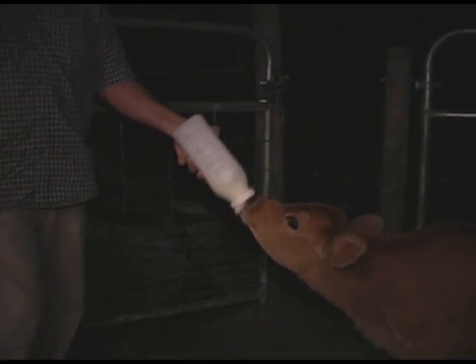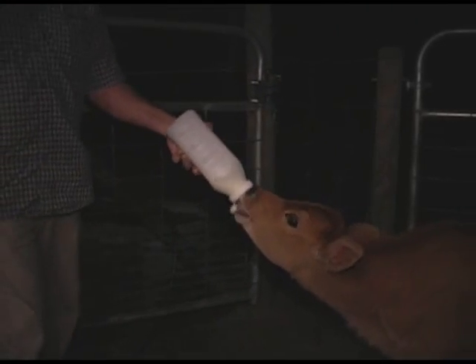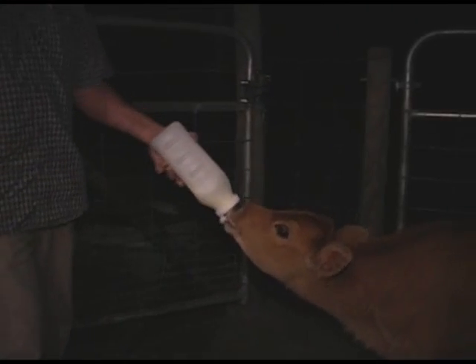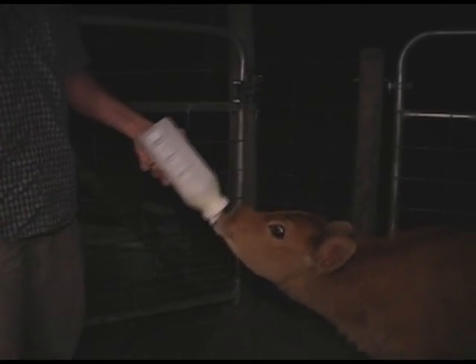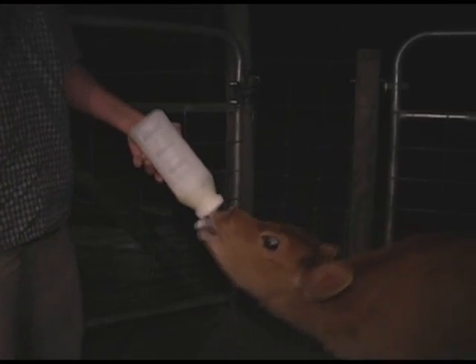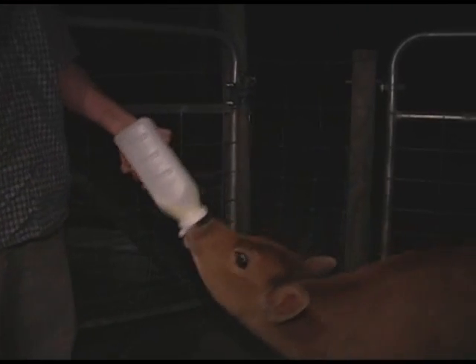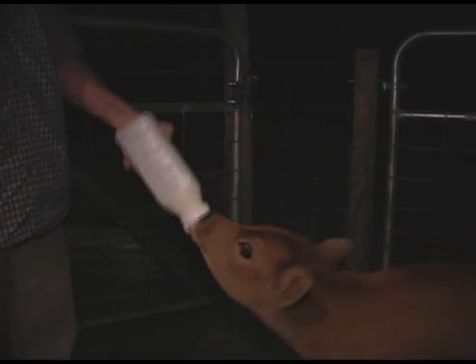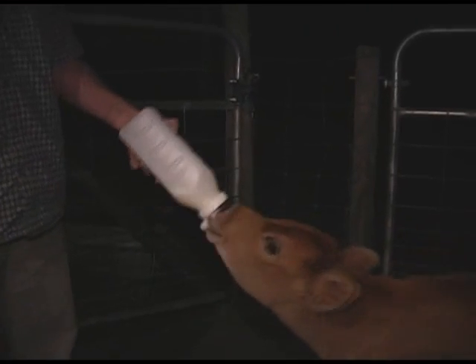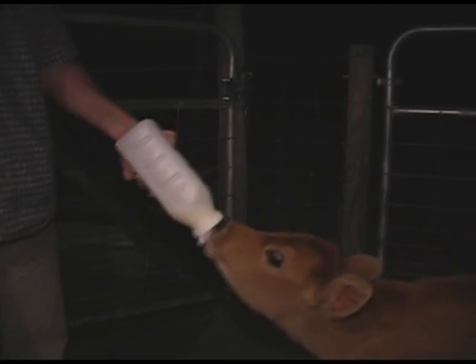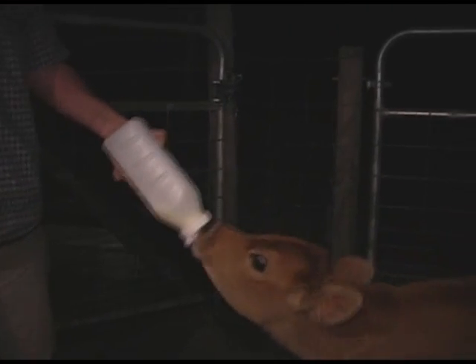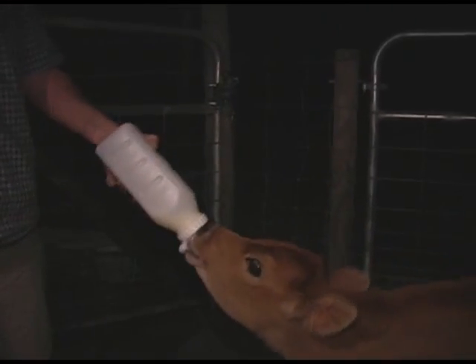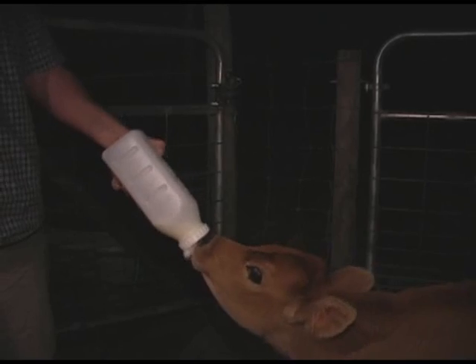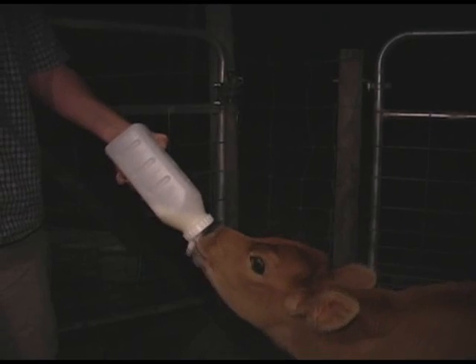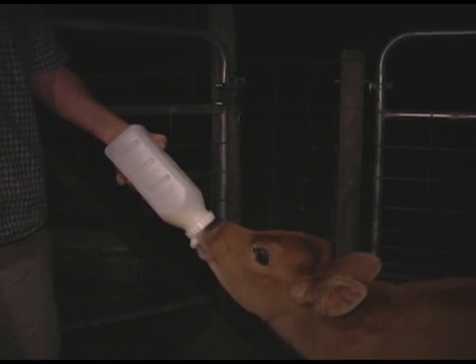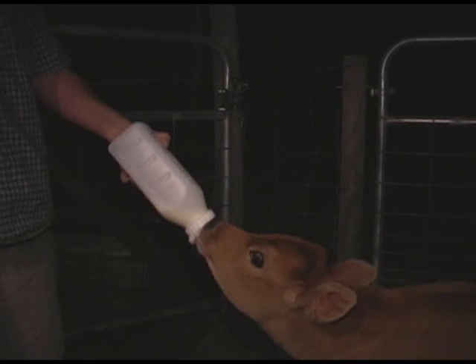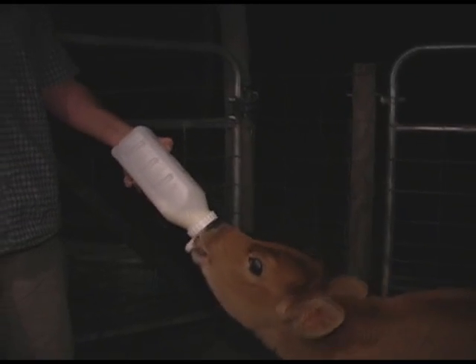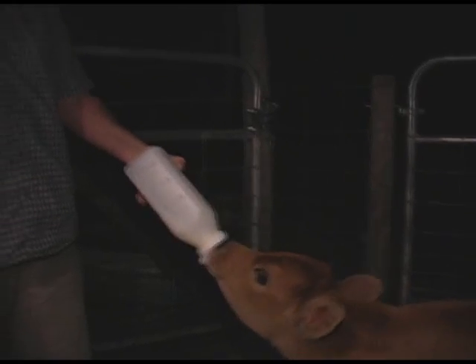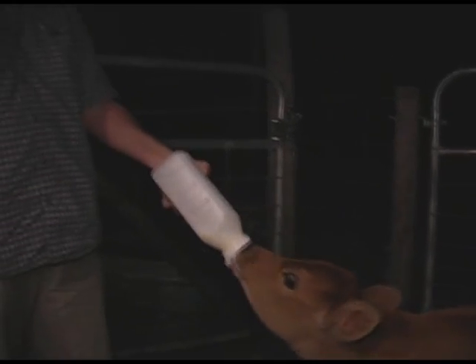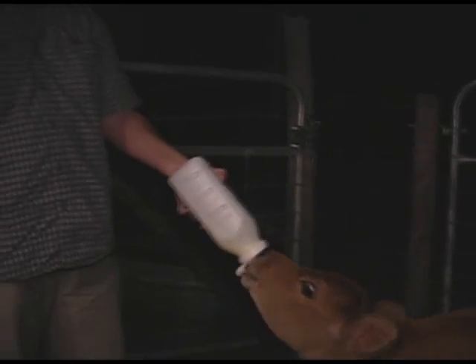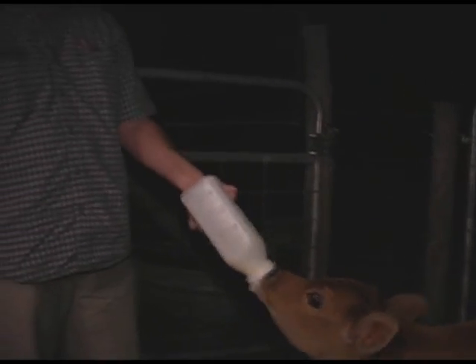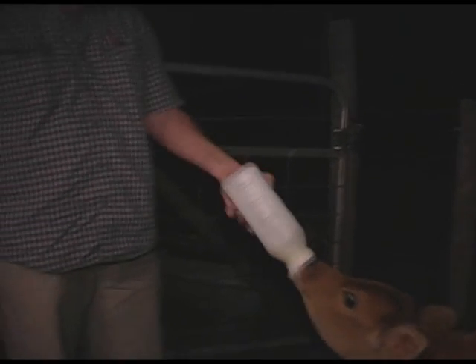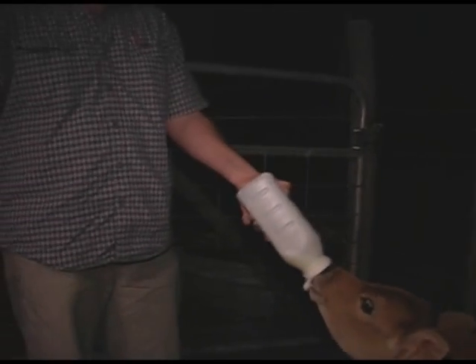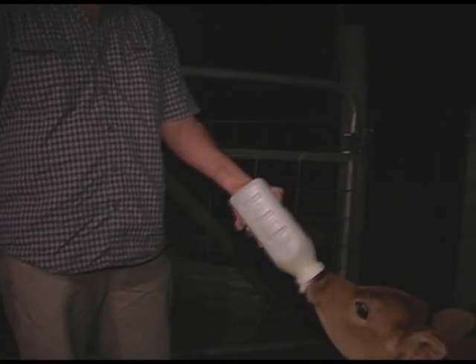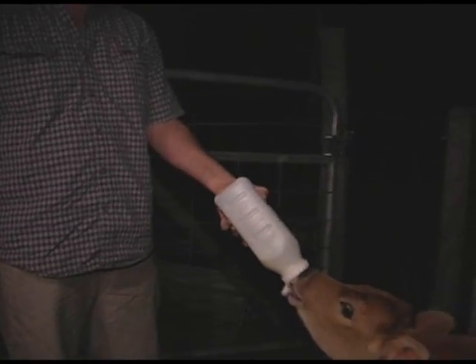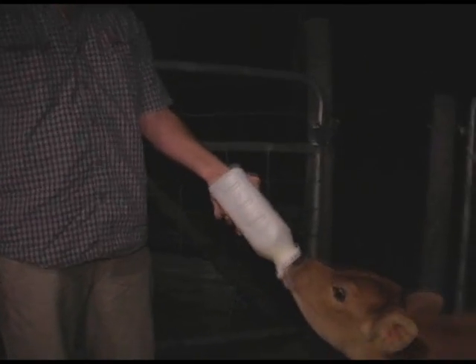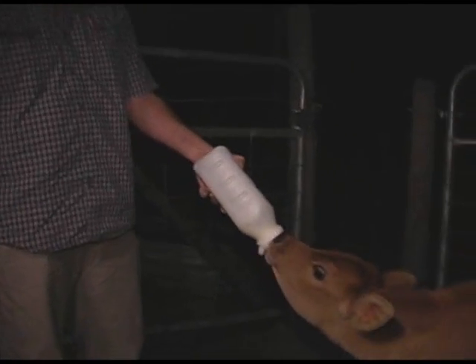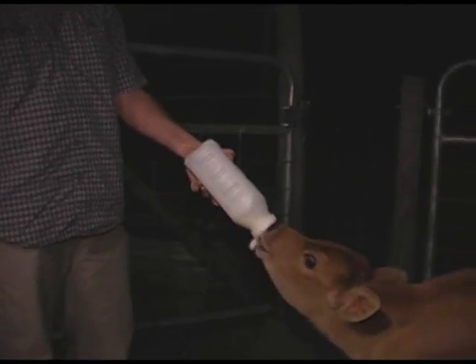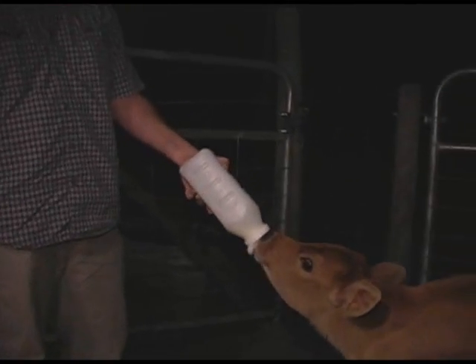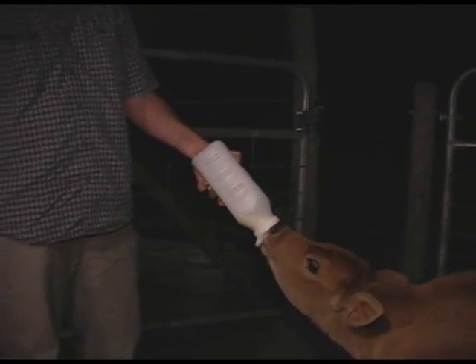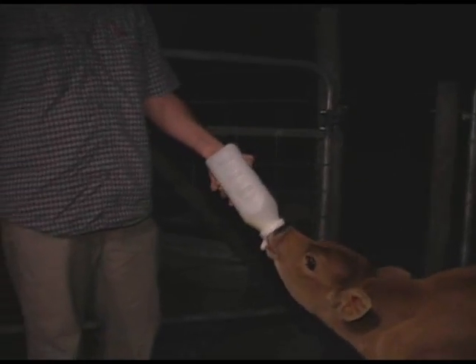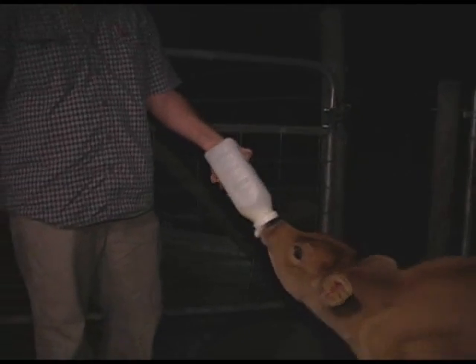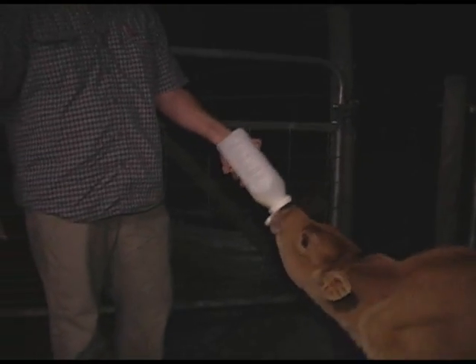We've got four females here — two of them we're milking, and two of them are about to have their first calves, so we'll start training them to milk.